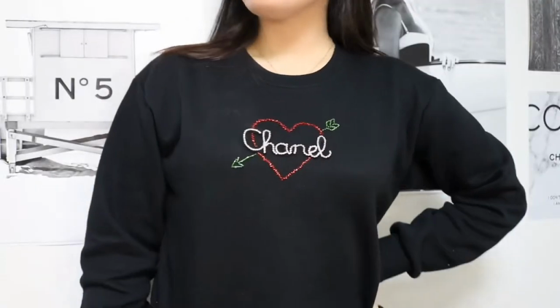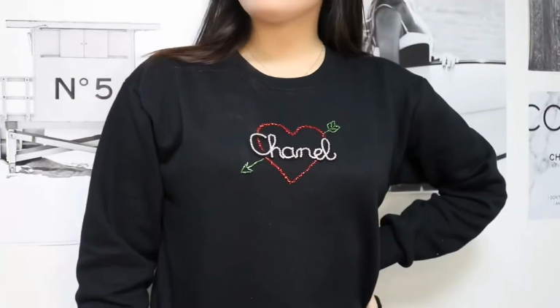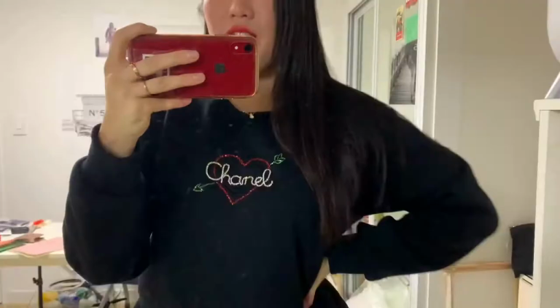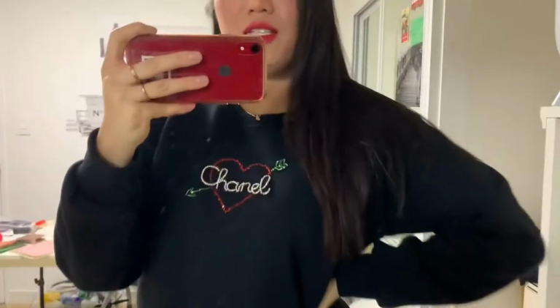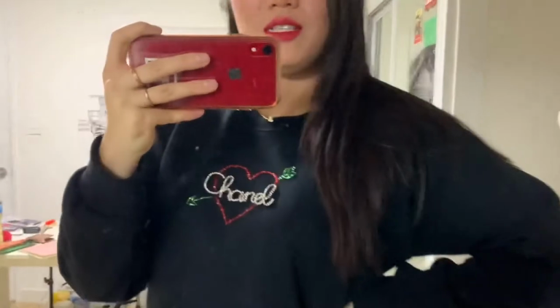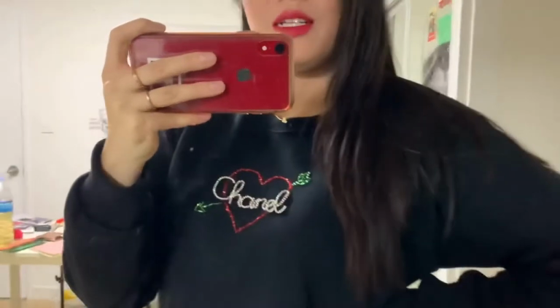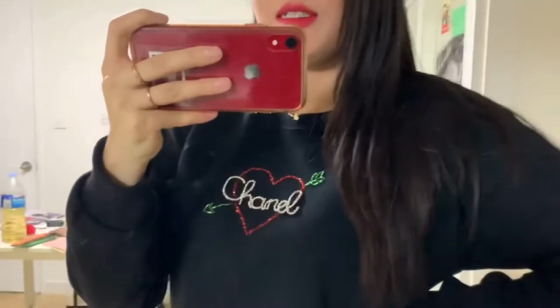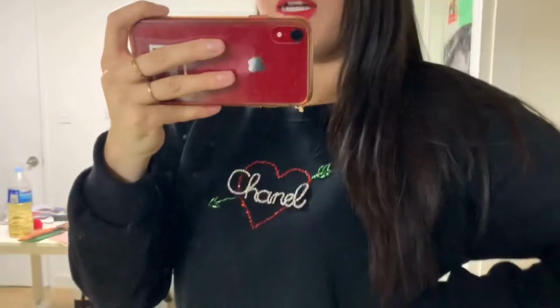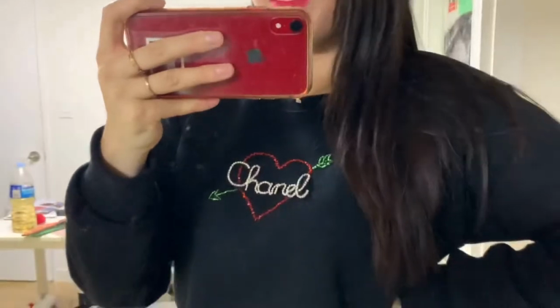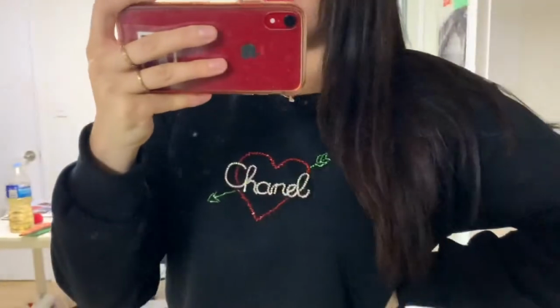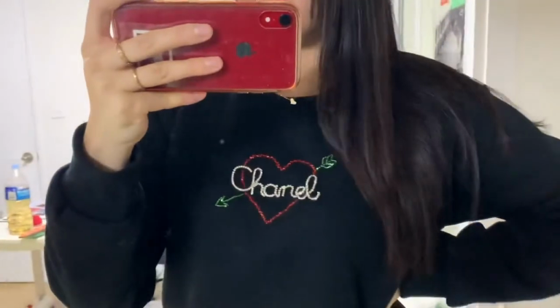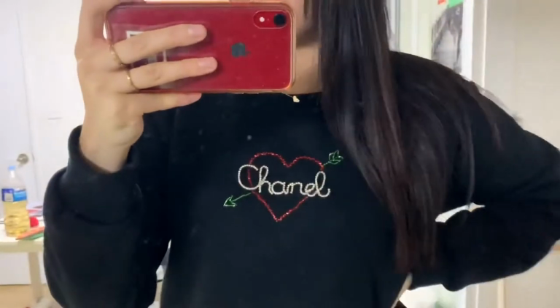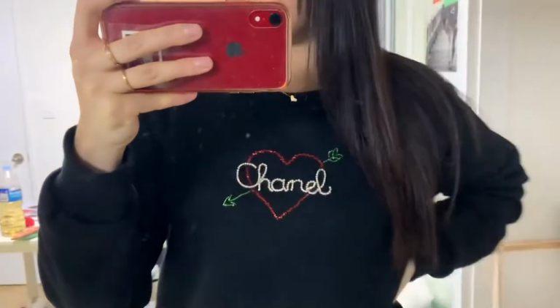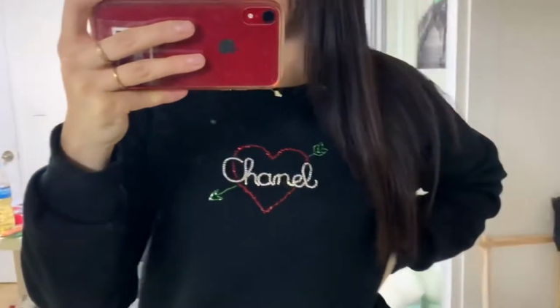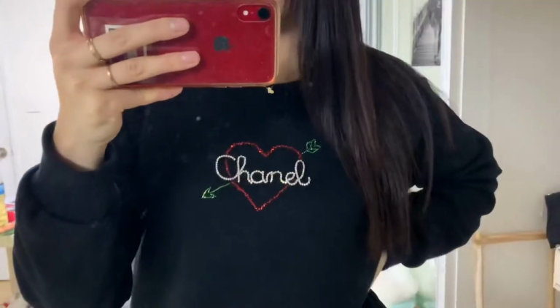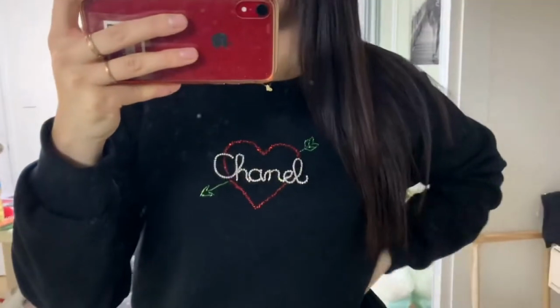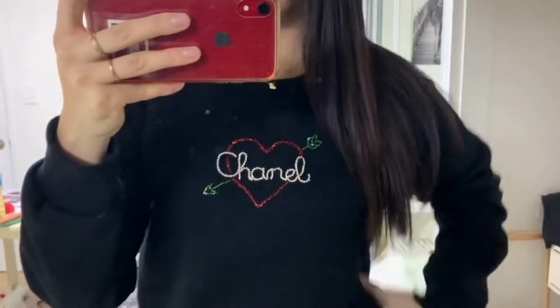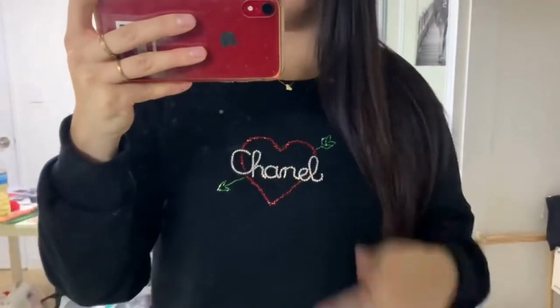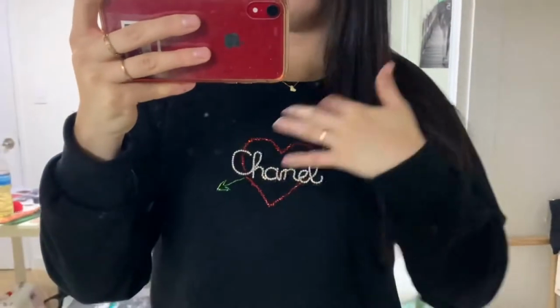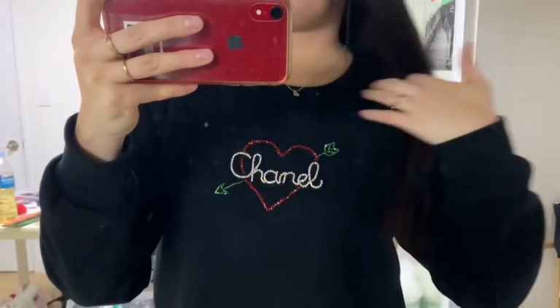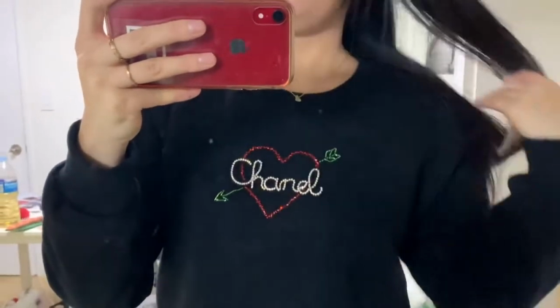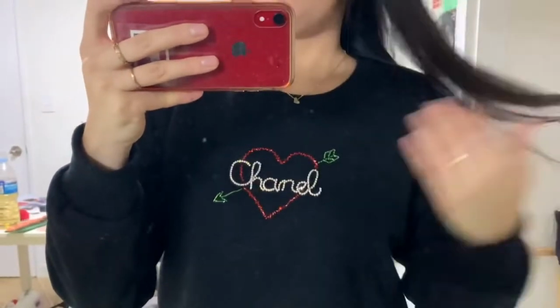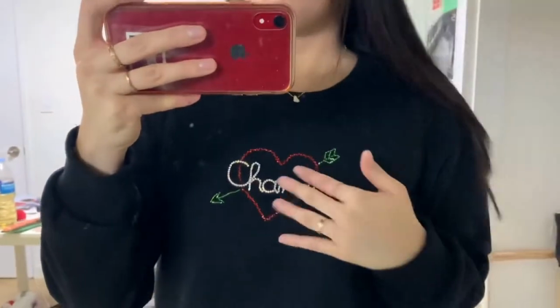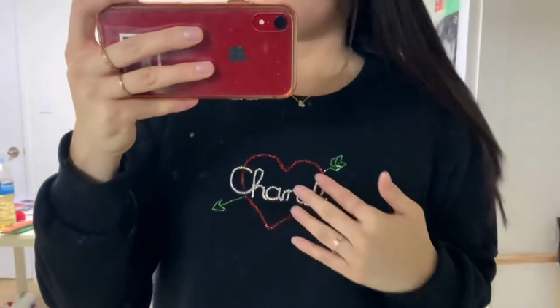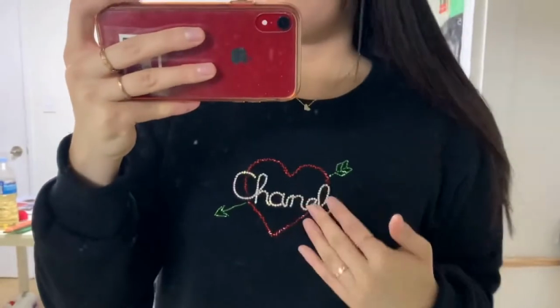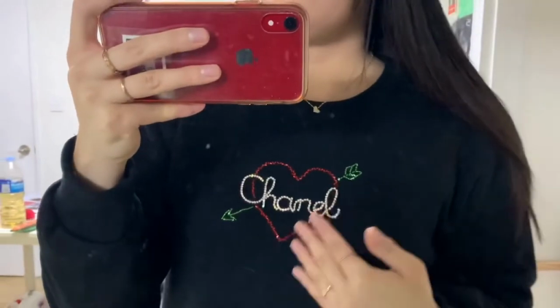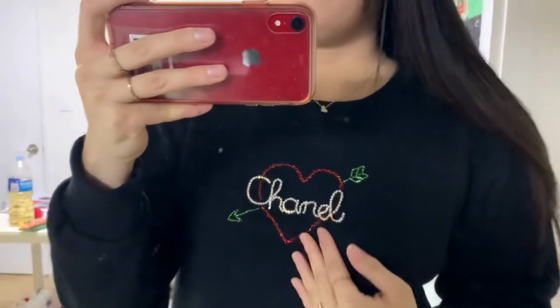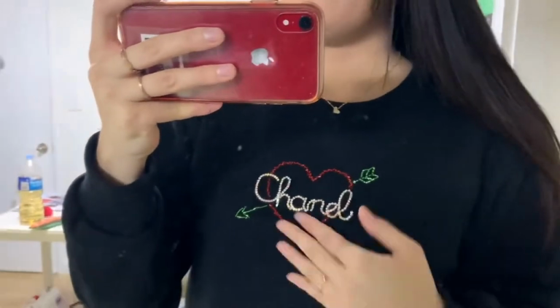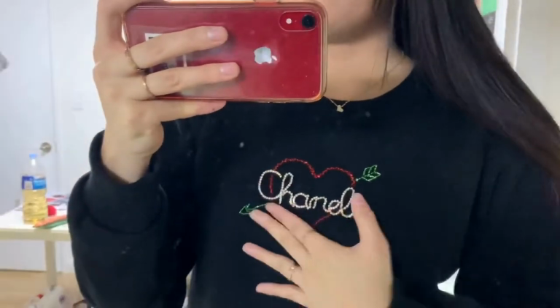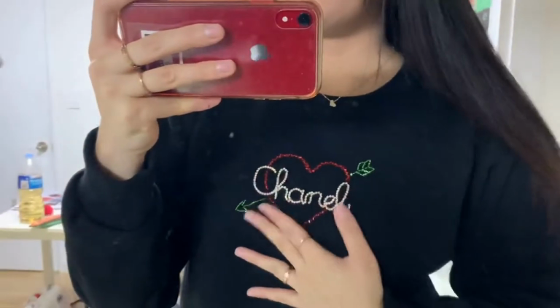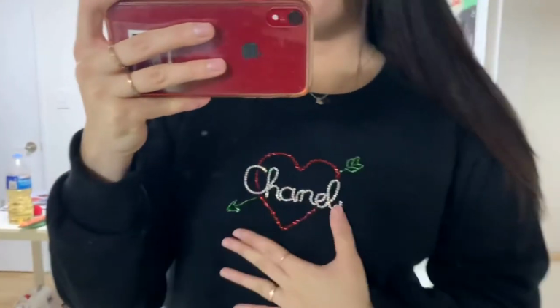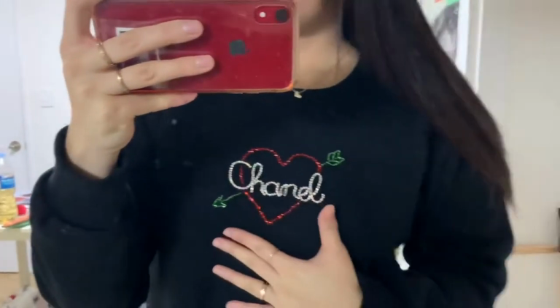And there you have your another Chanel embroidery jumper! This is how it turned out — I think this is my favorite.